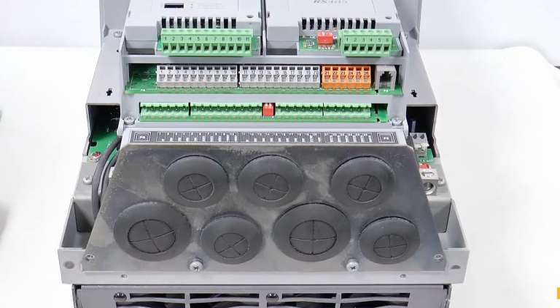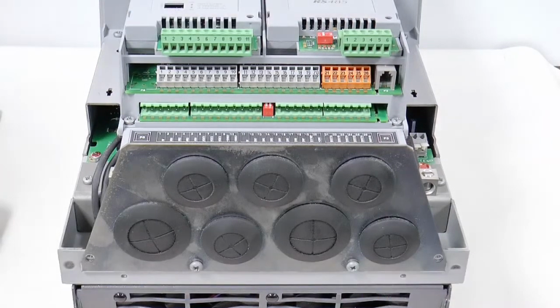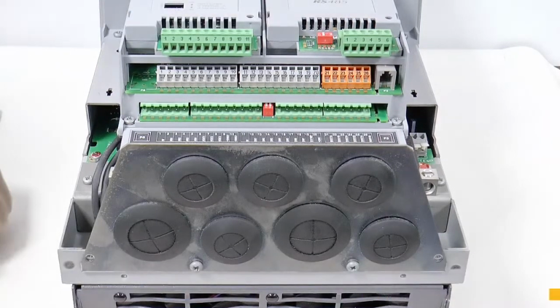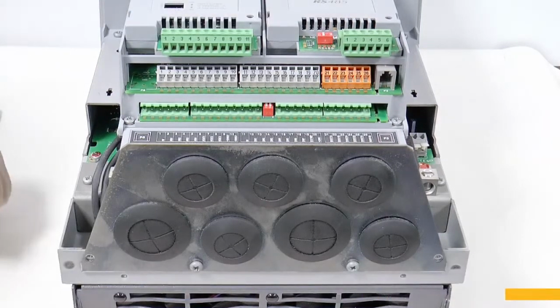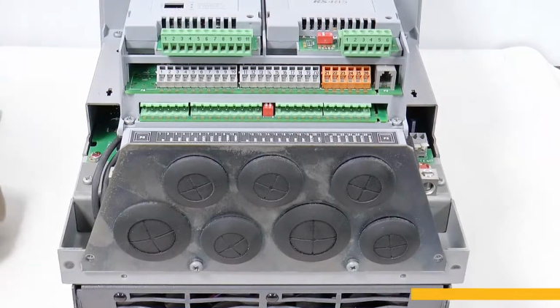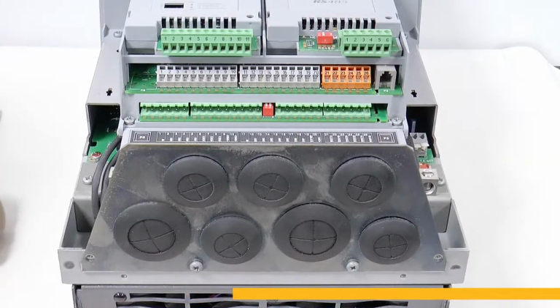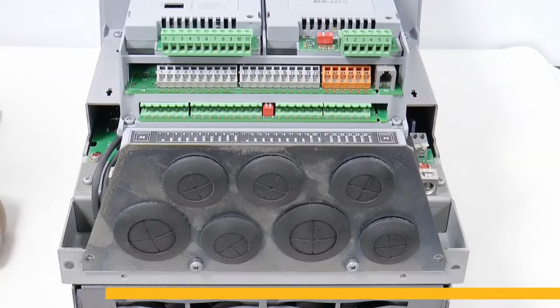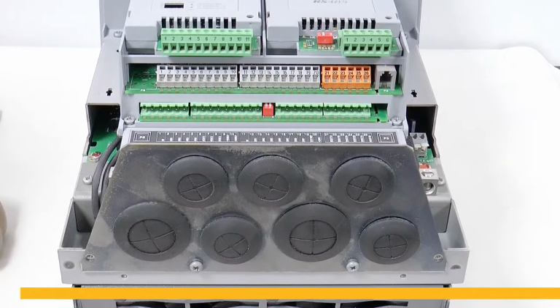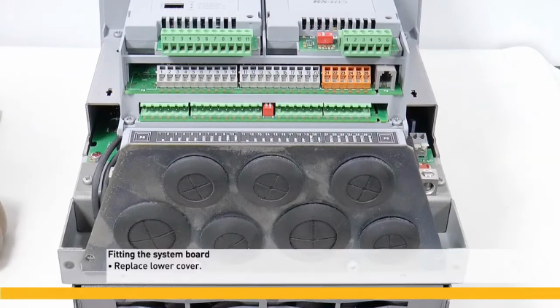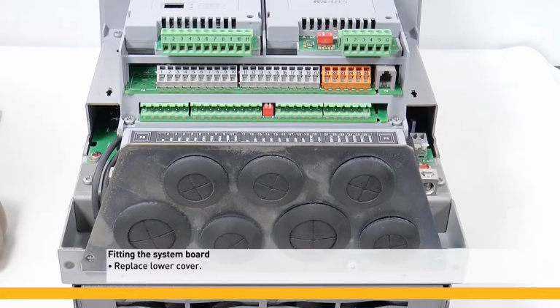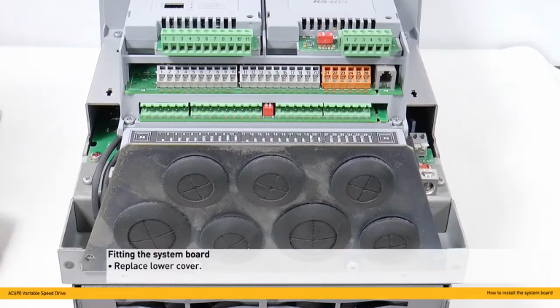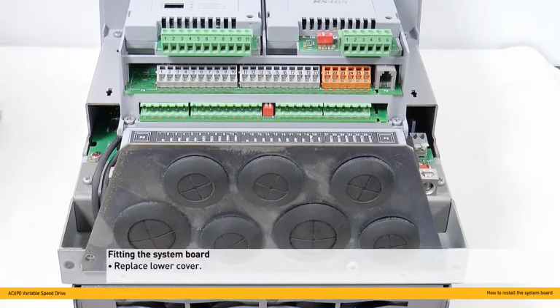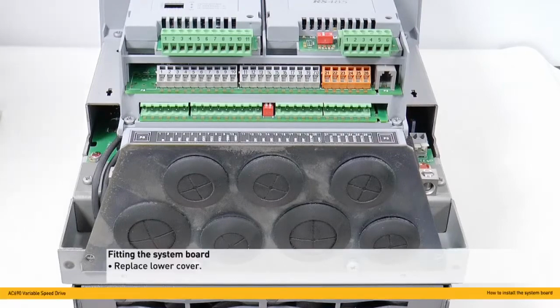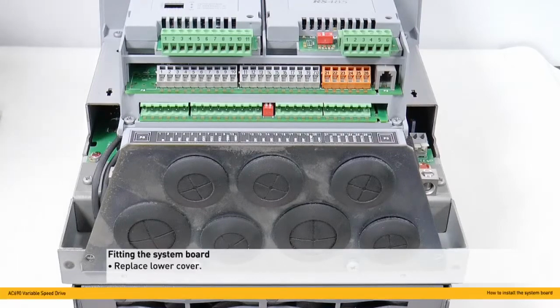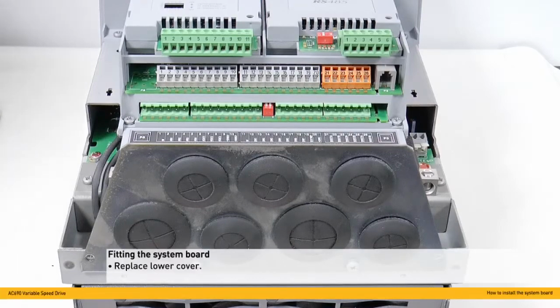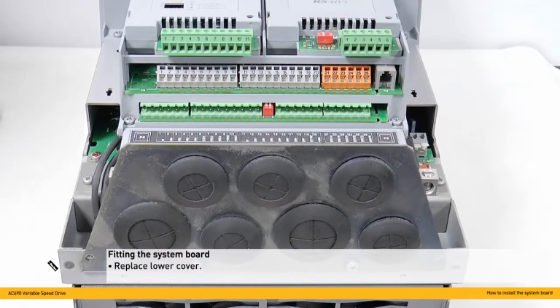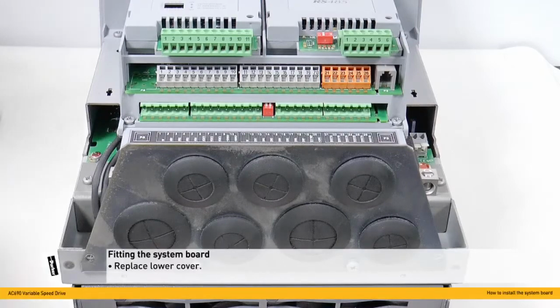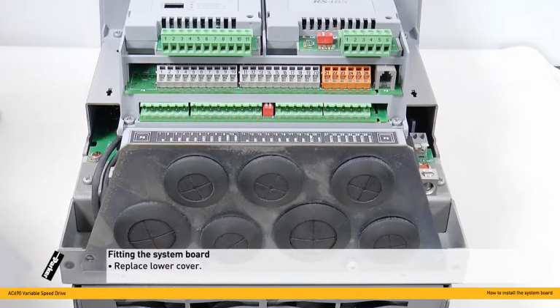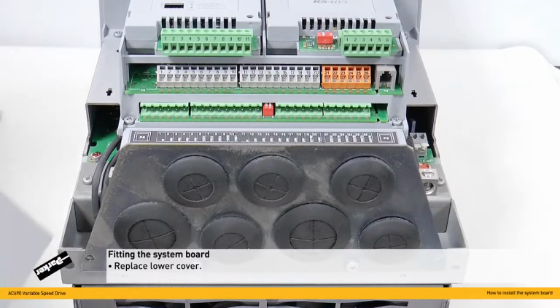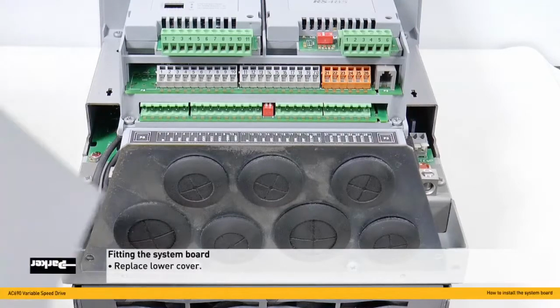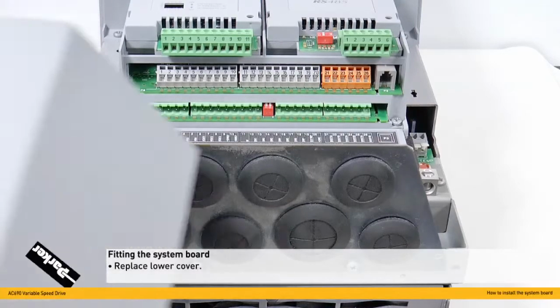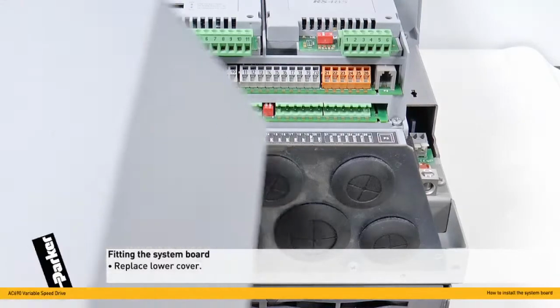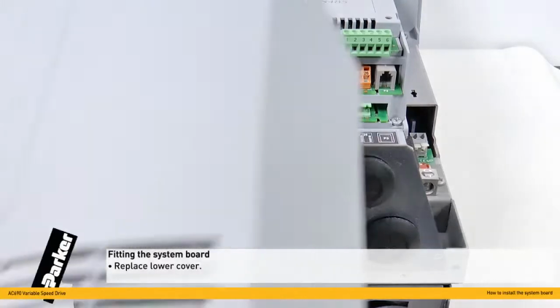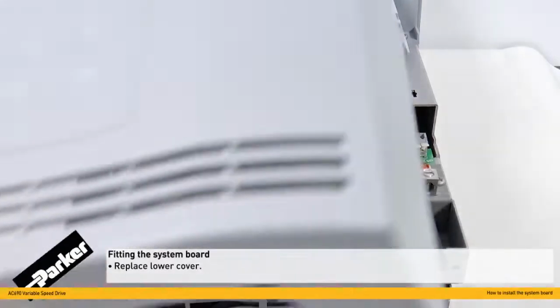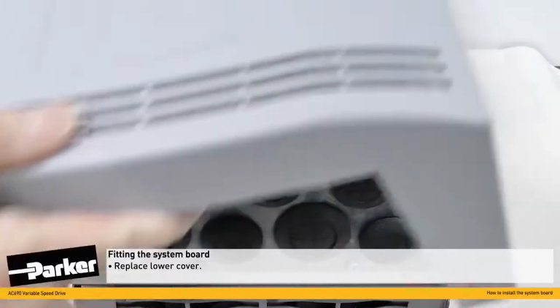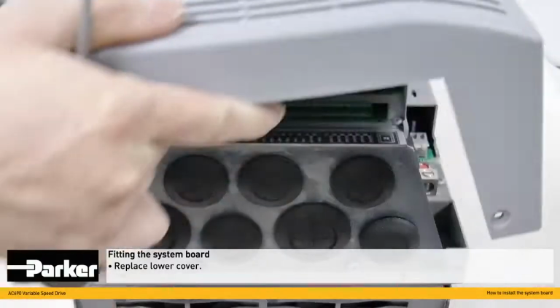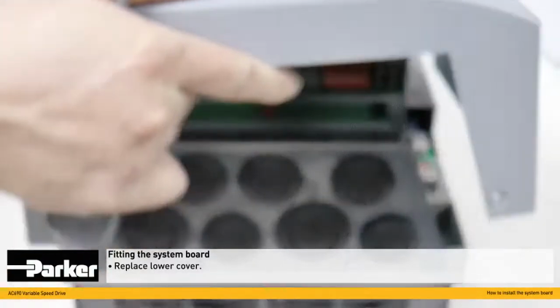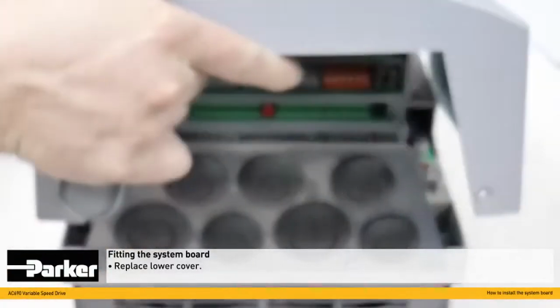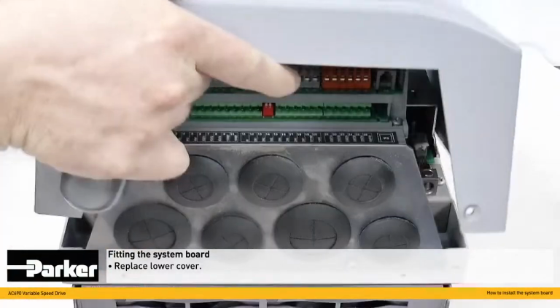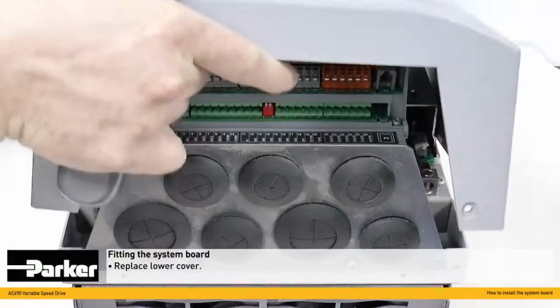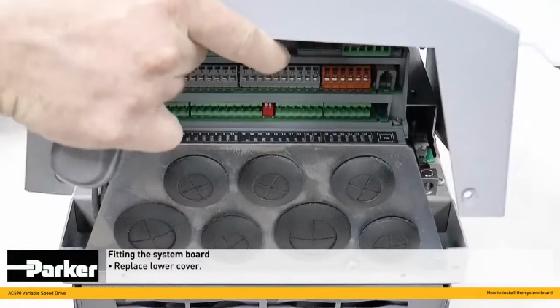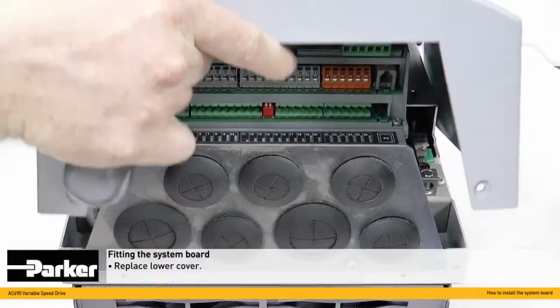When the commissioning is complete, please ensure that the front lower cover is replaced.